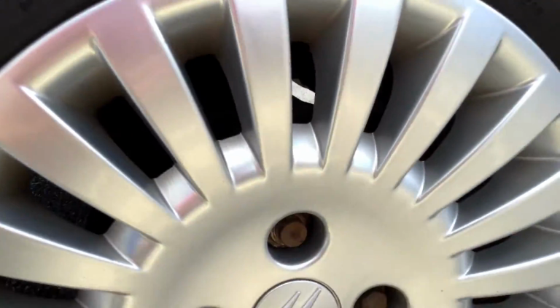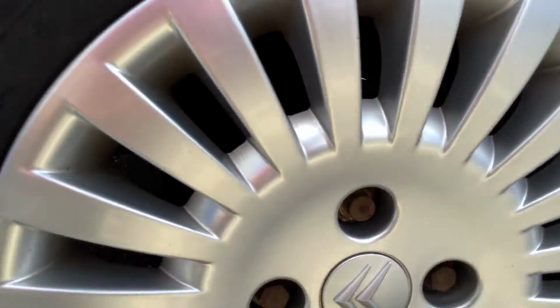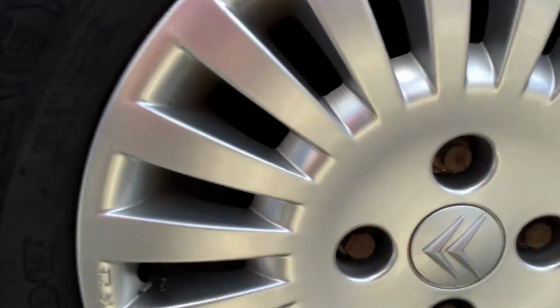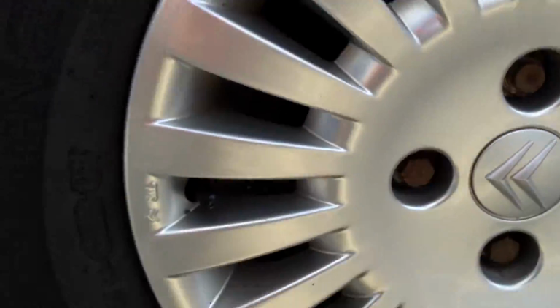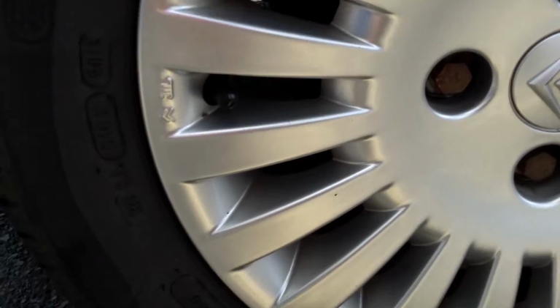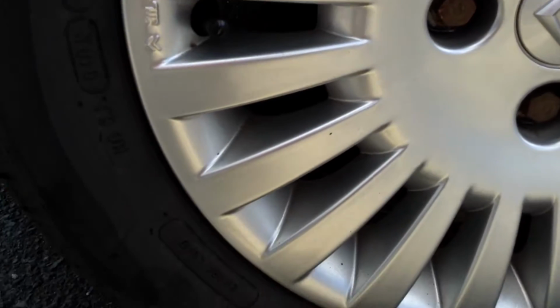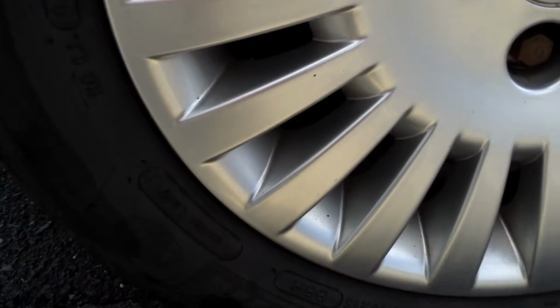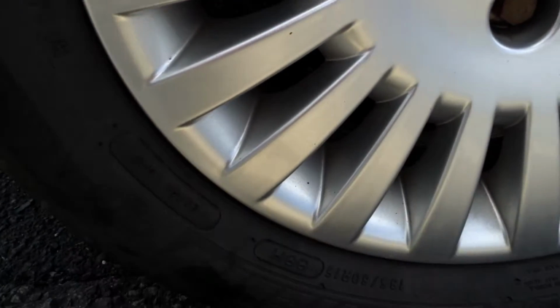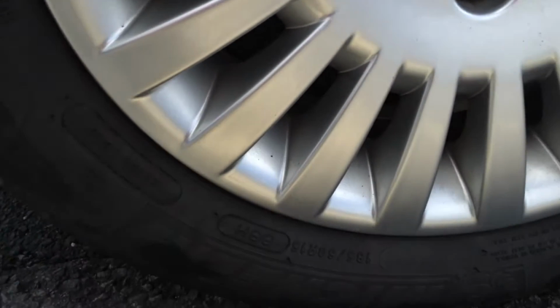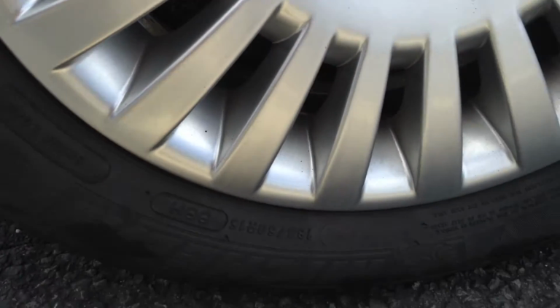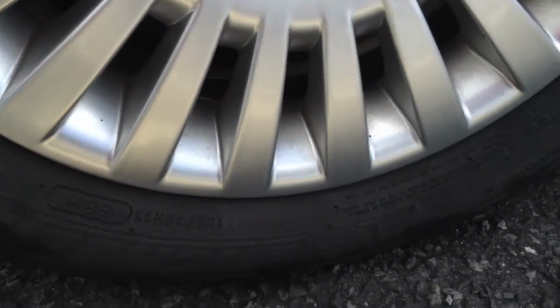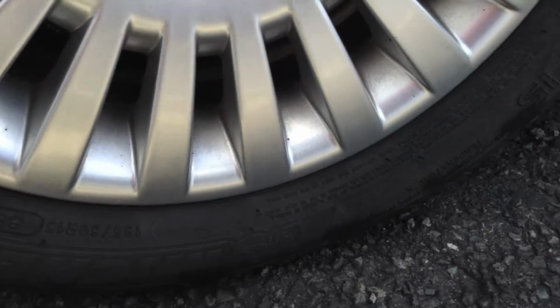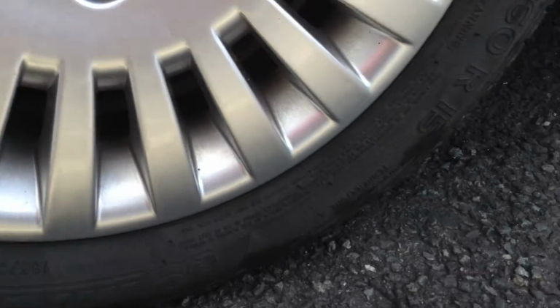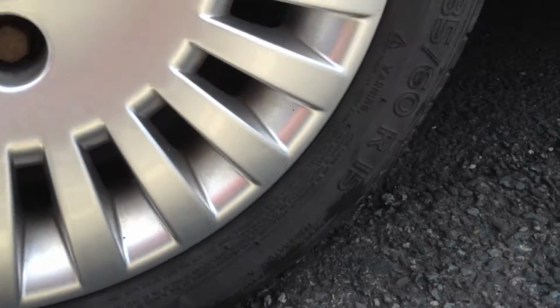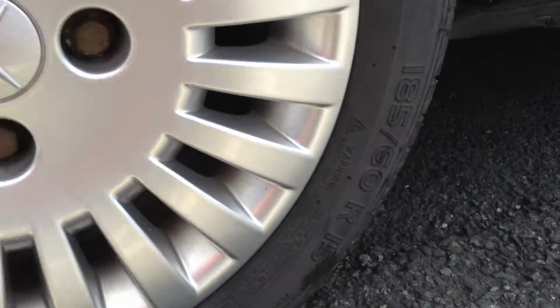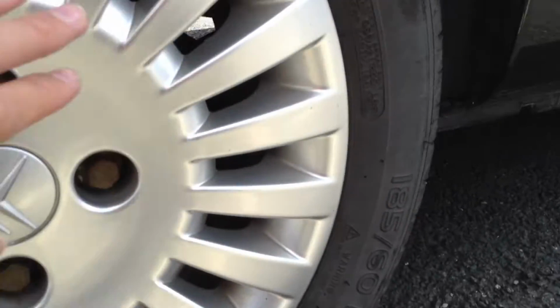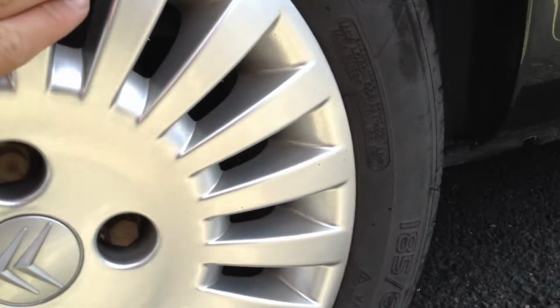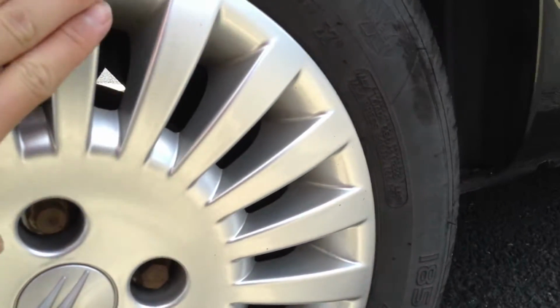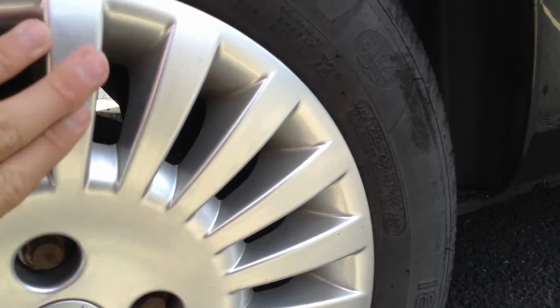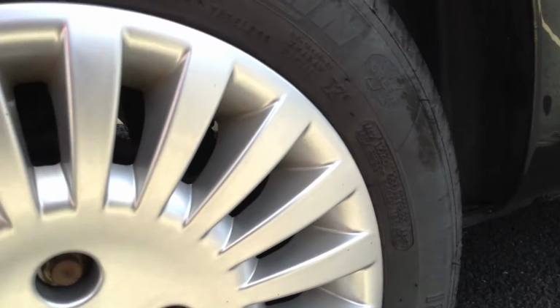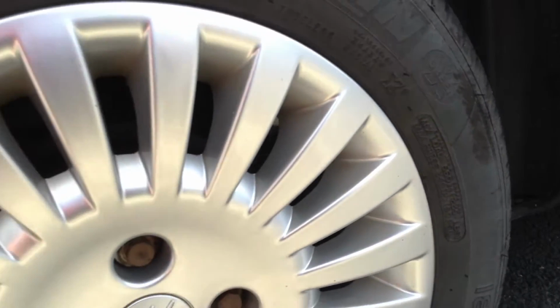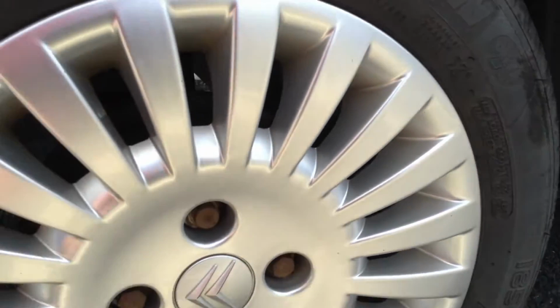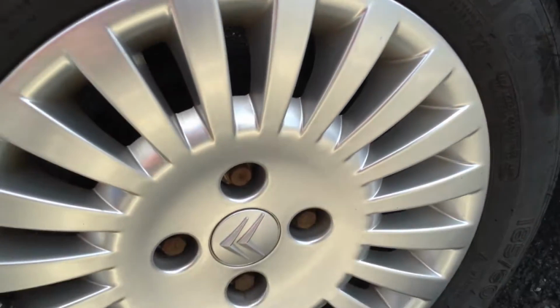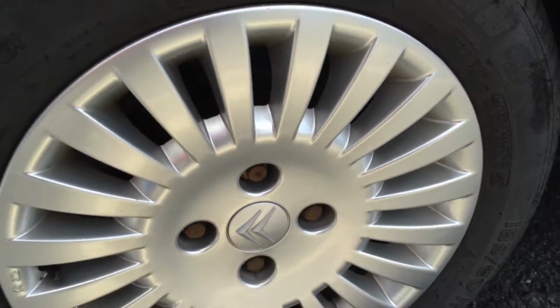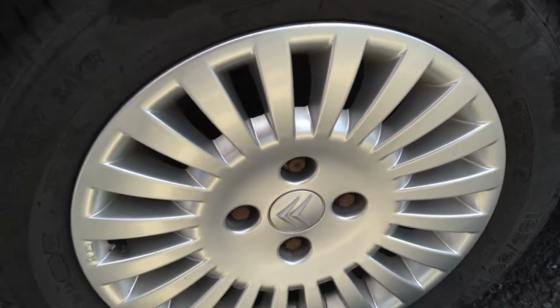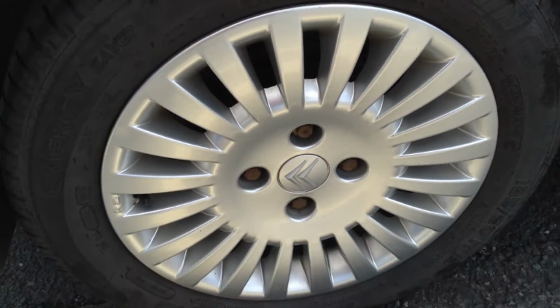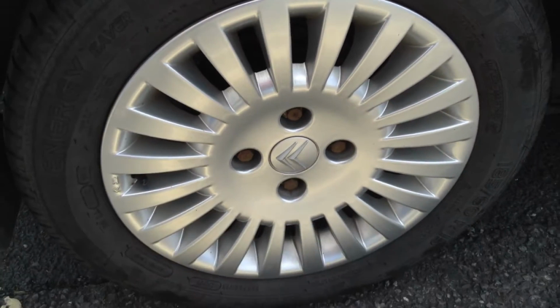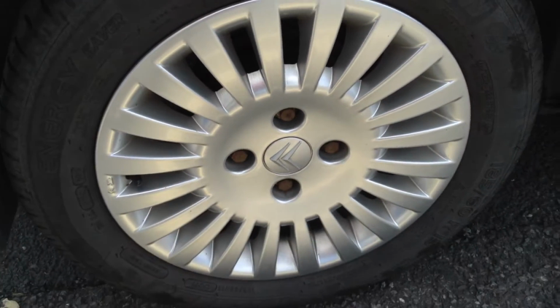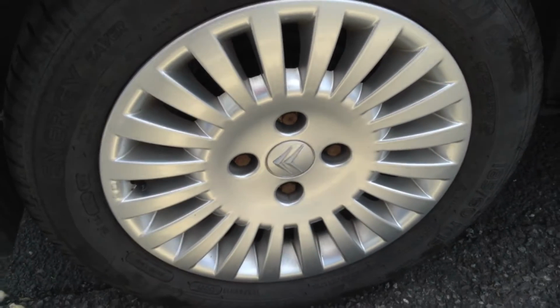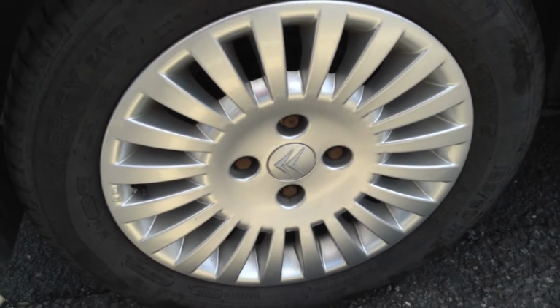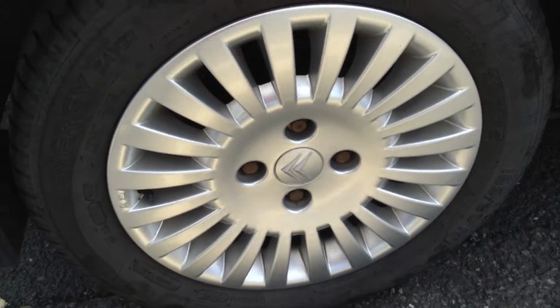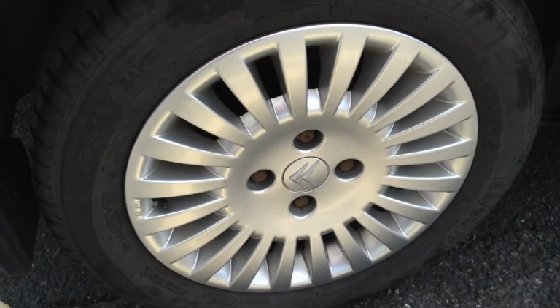Looking at the offside rear alloy — again, lovely condition, very clean indeed. No curbing or any scuffs.